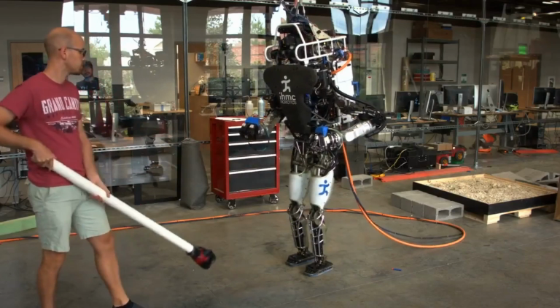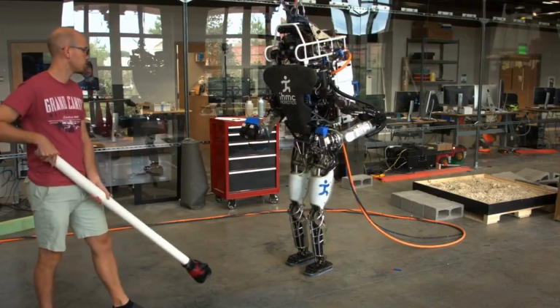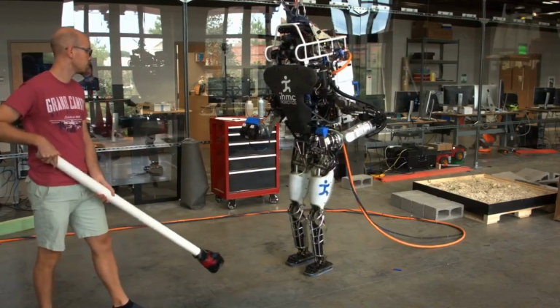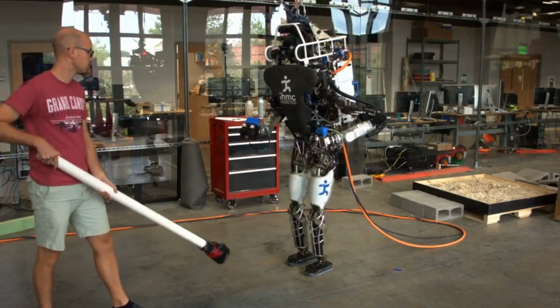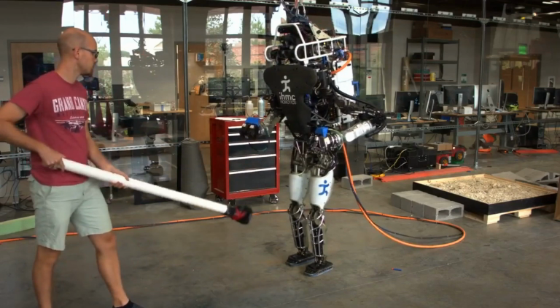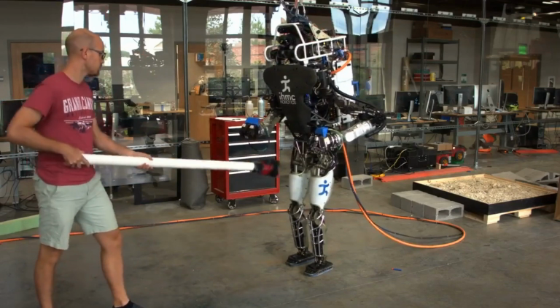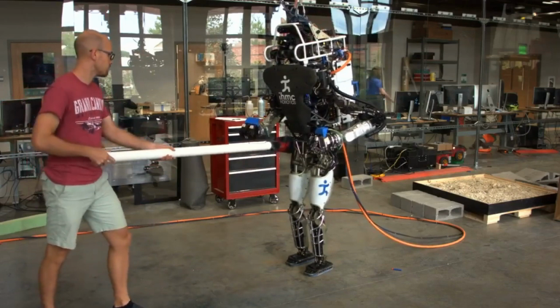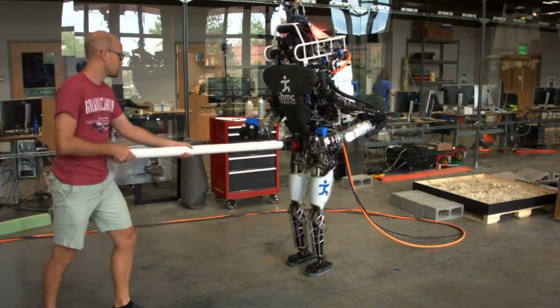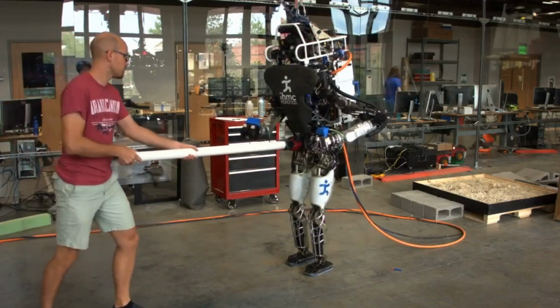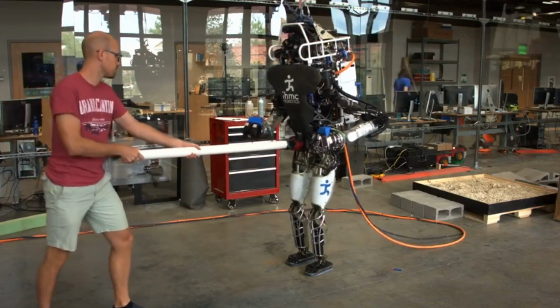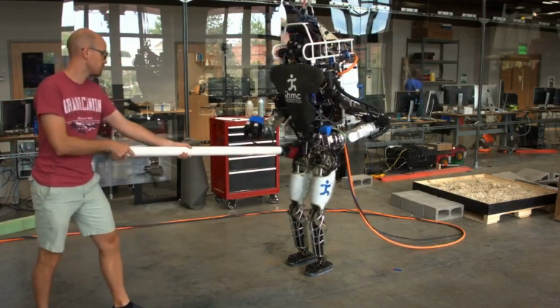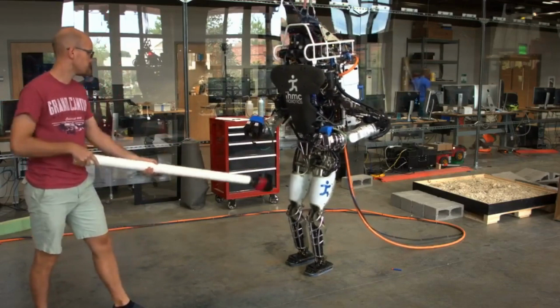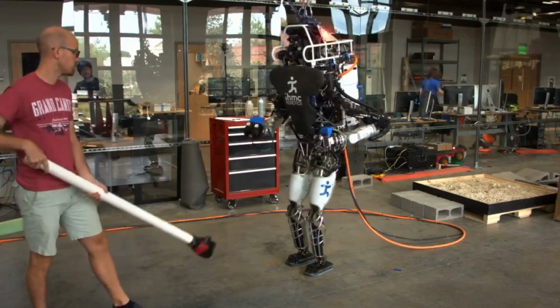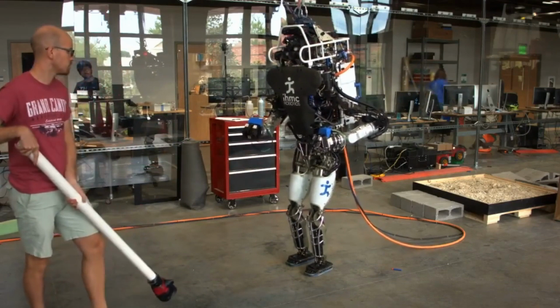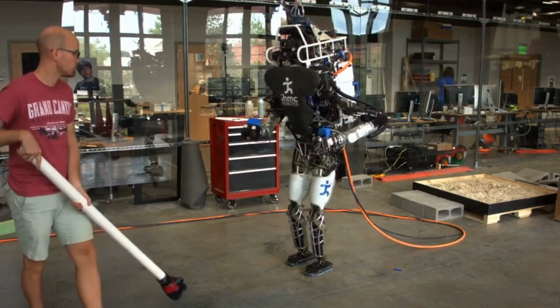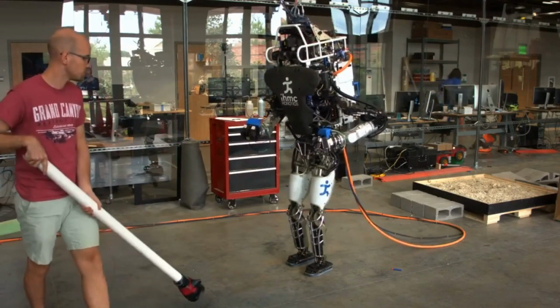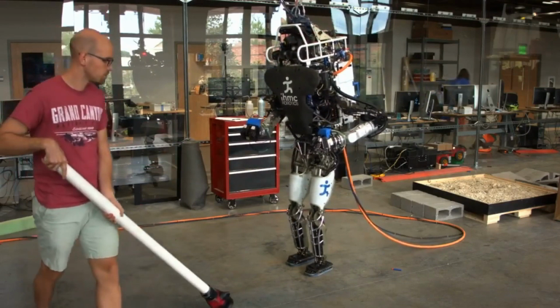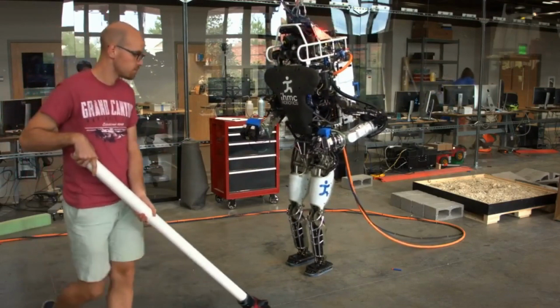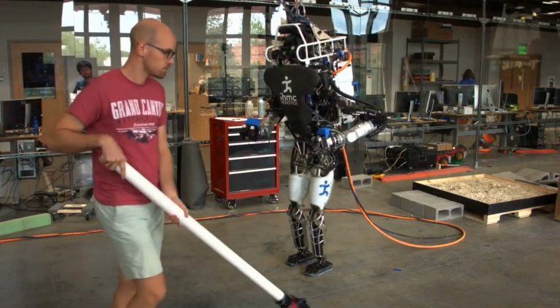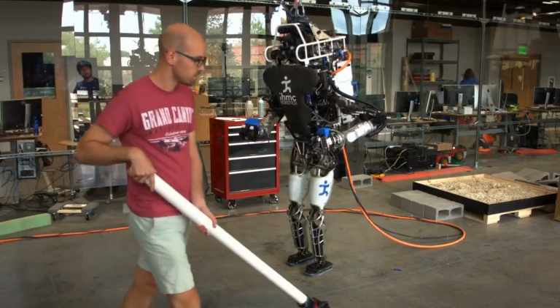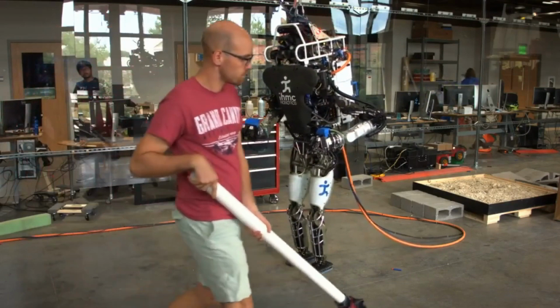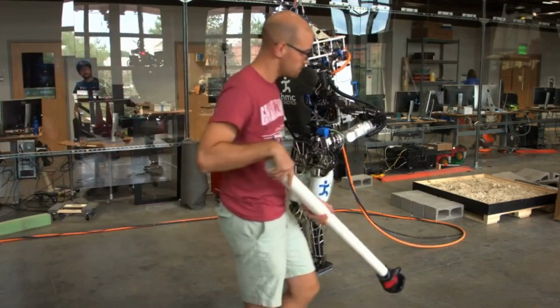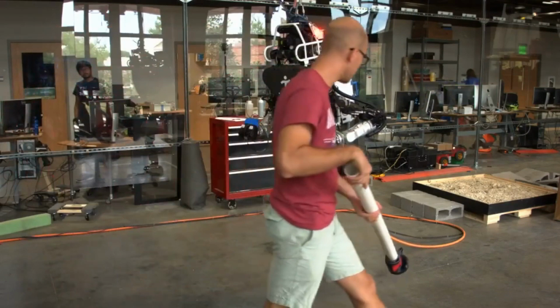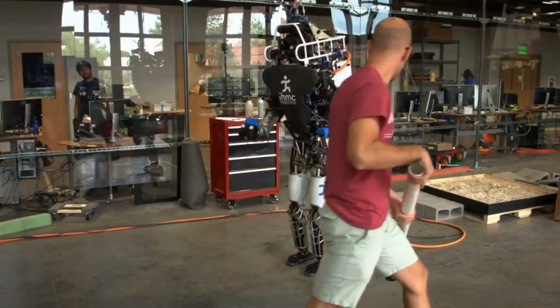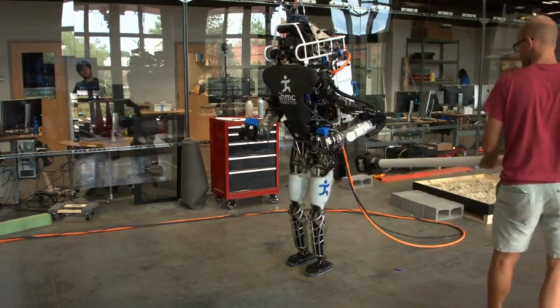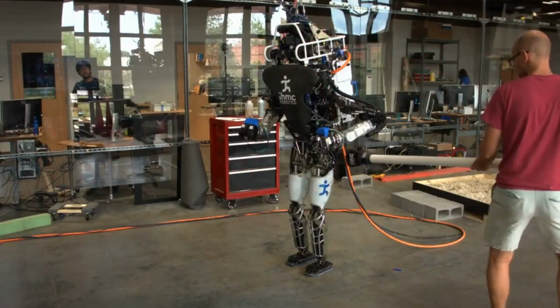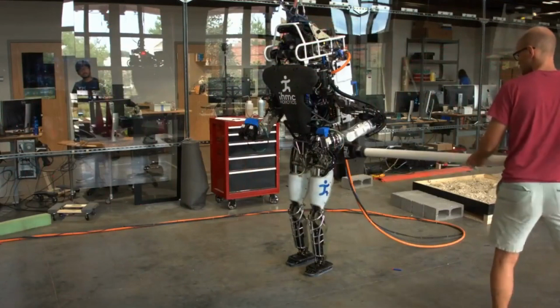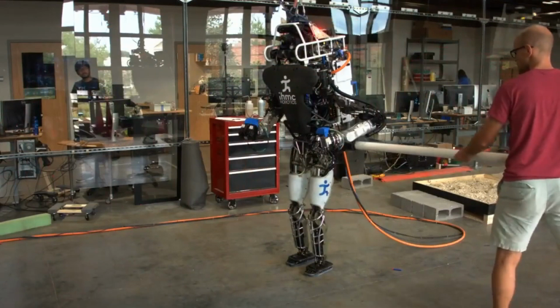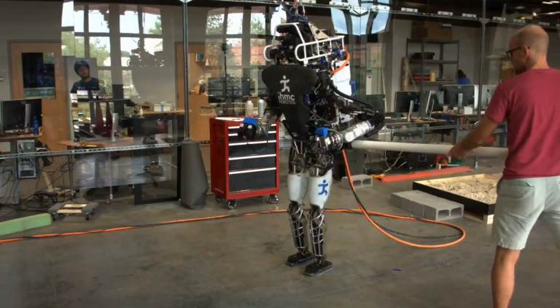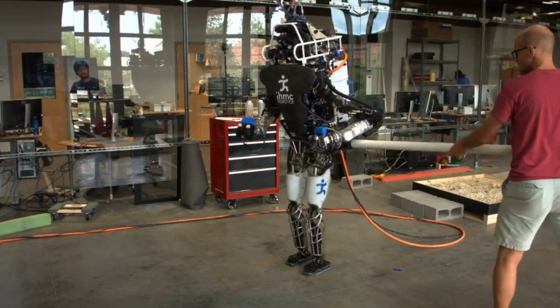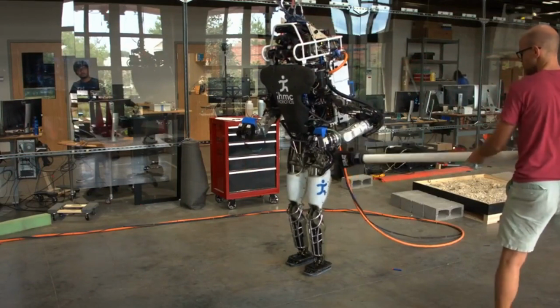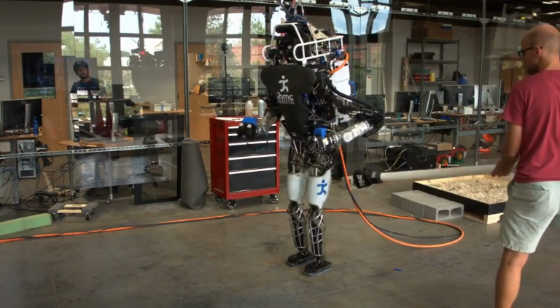Using this approach and just commanding the legs to be straight, the robot can then balance and recover from external disturbances while standing.